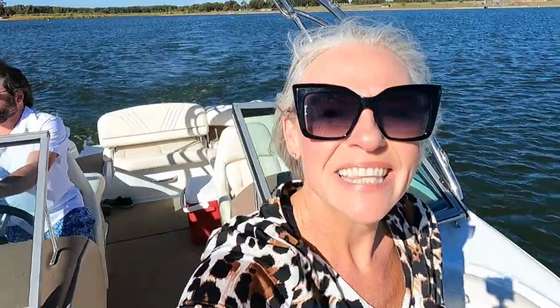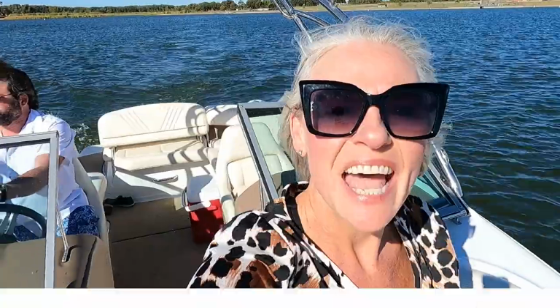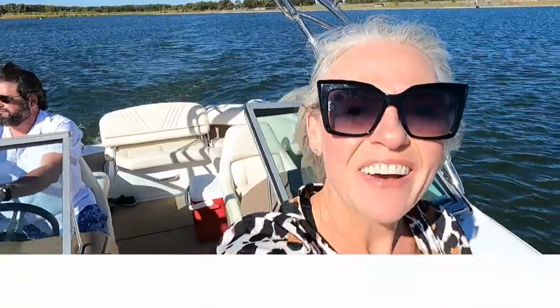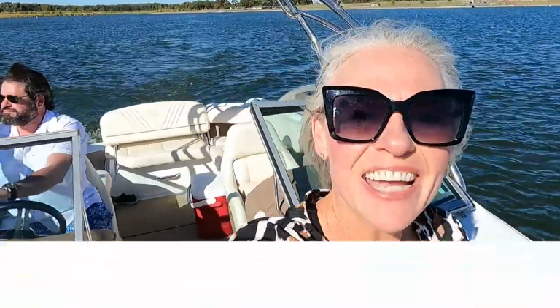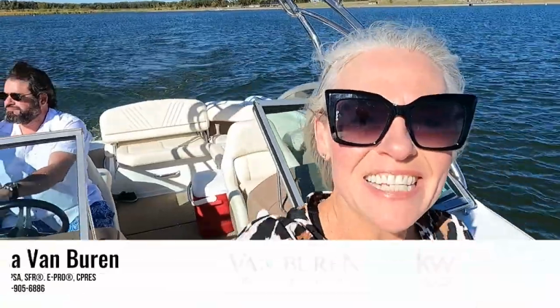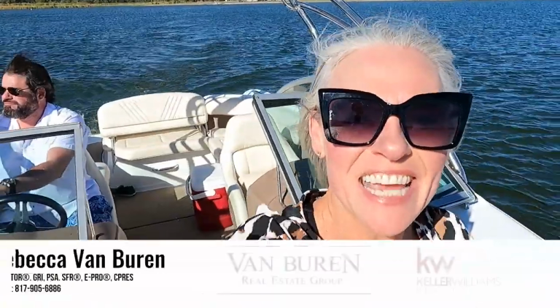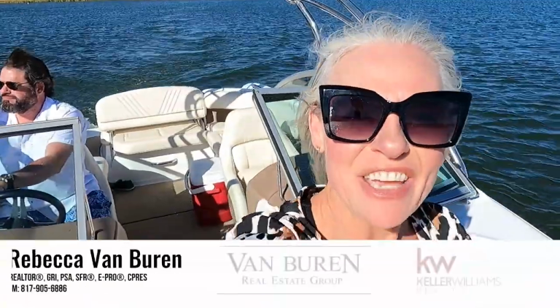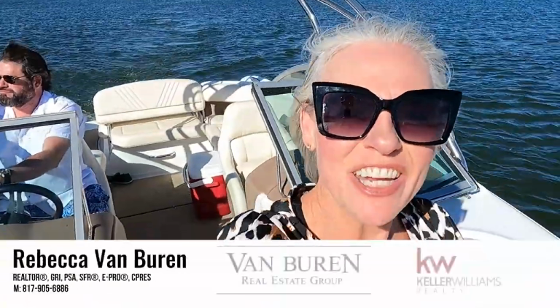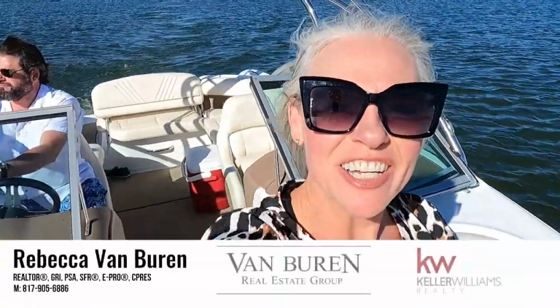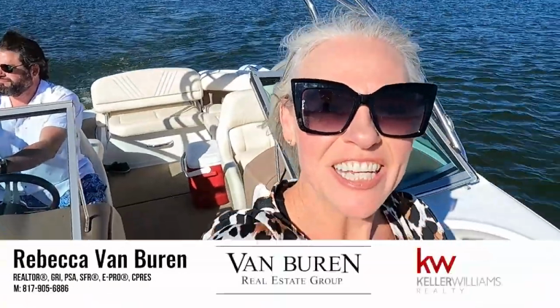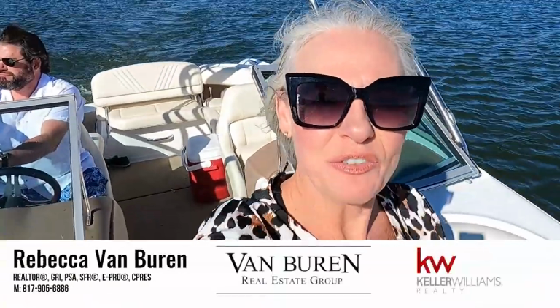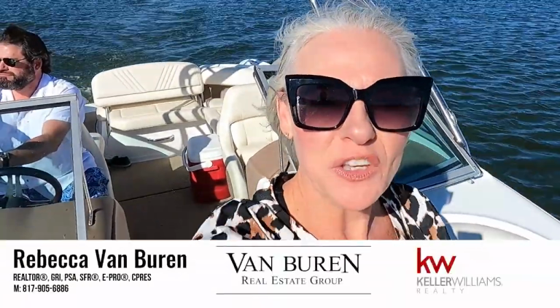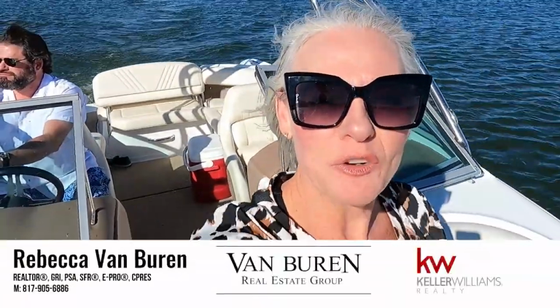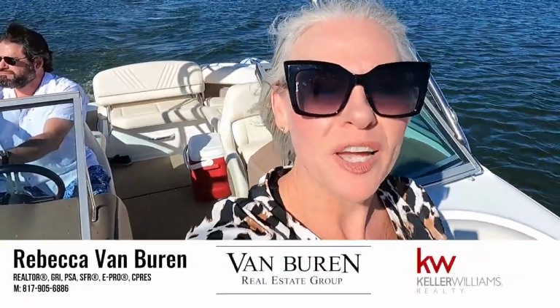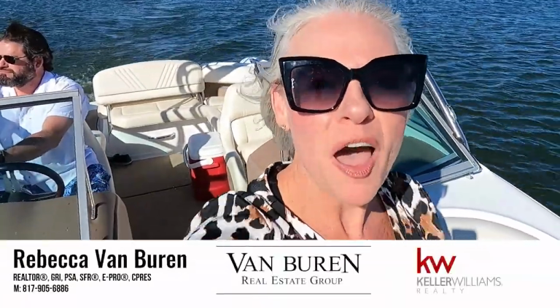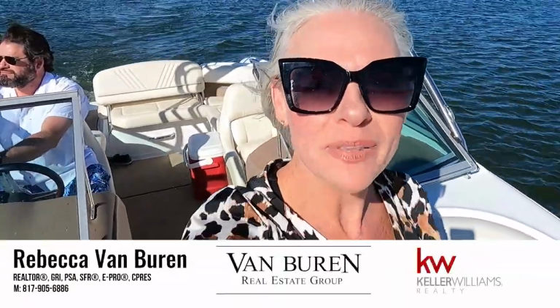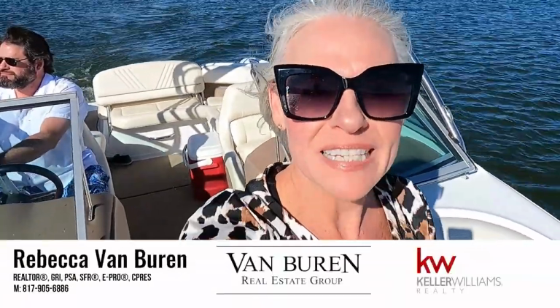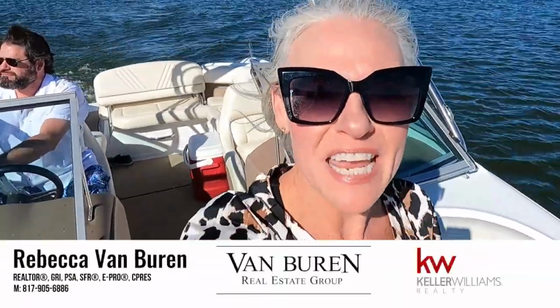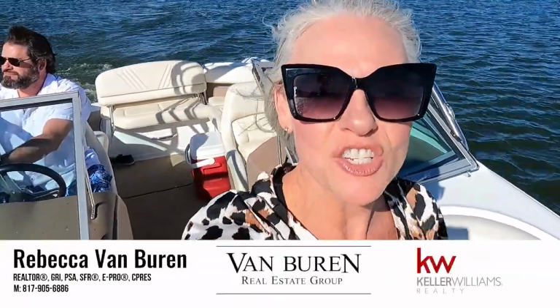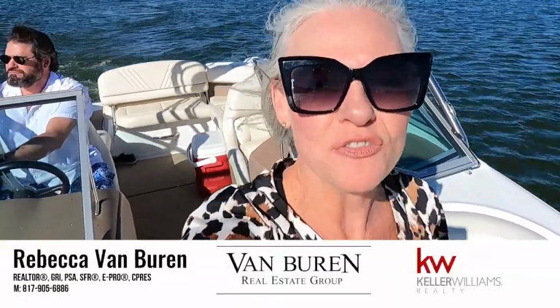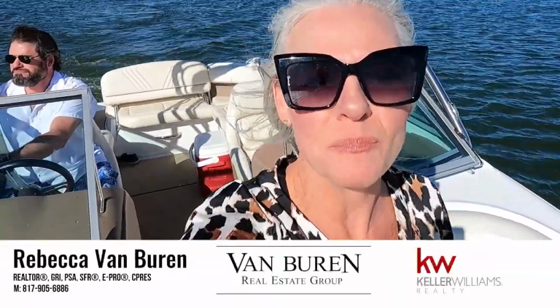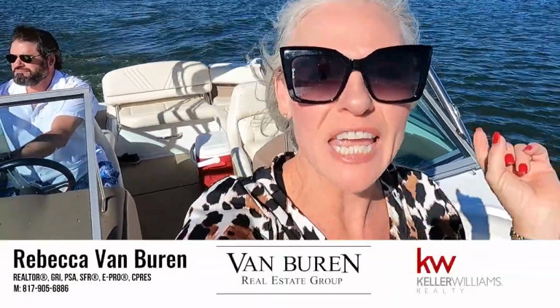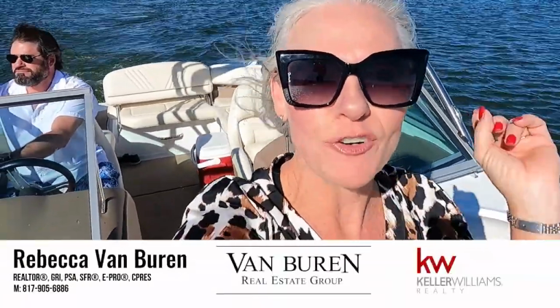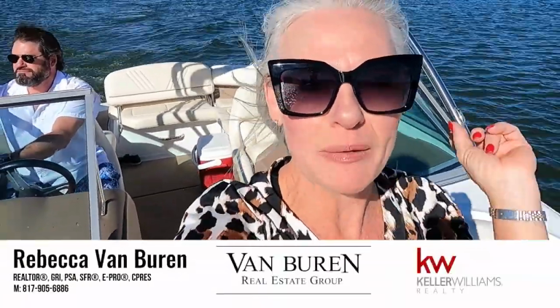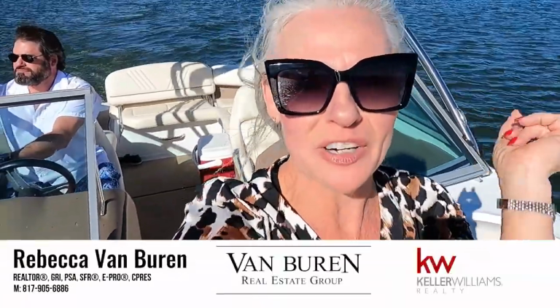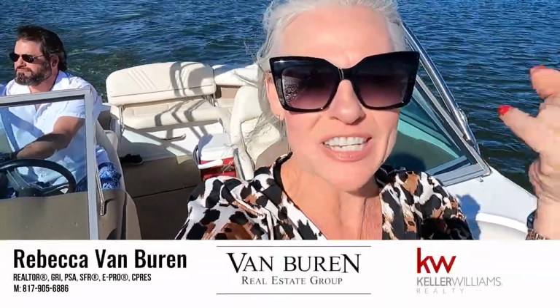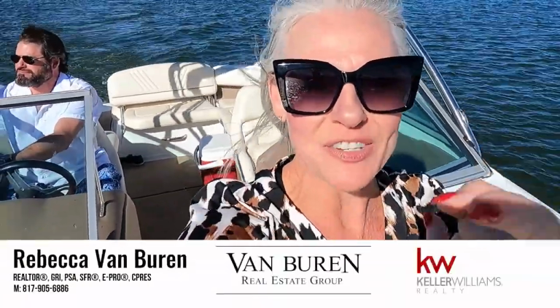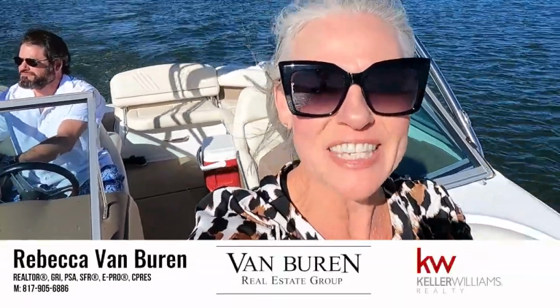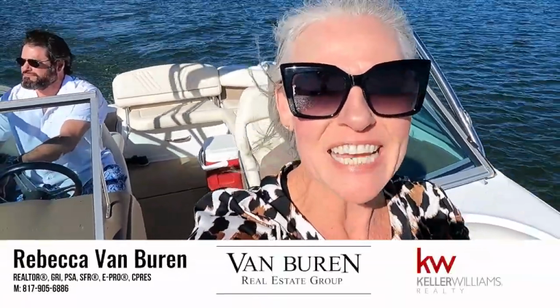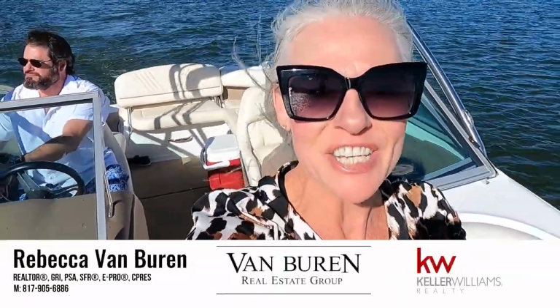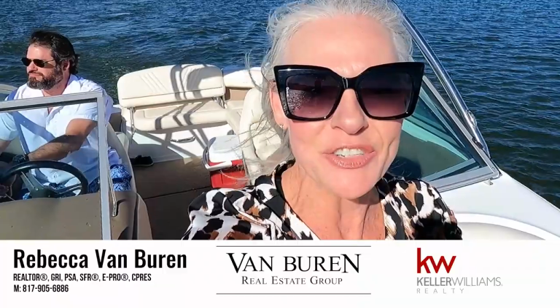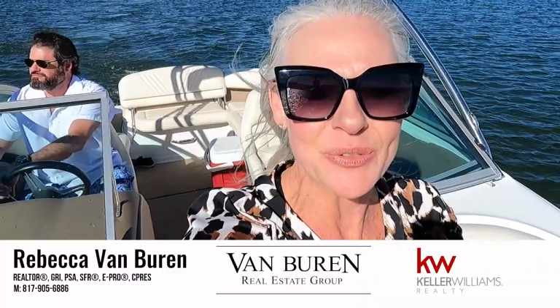Today we are going to get a view of Pecan Plantation from Lake Granberry, so stay tuned.